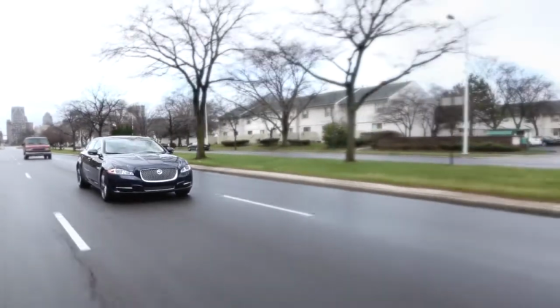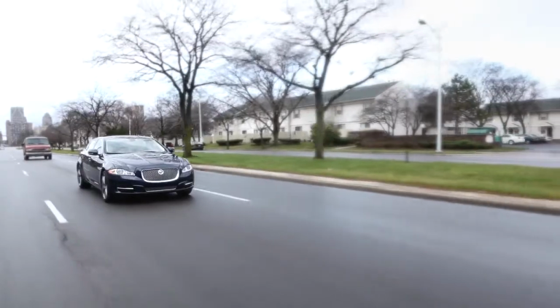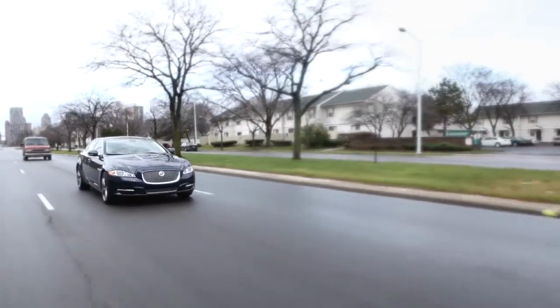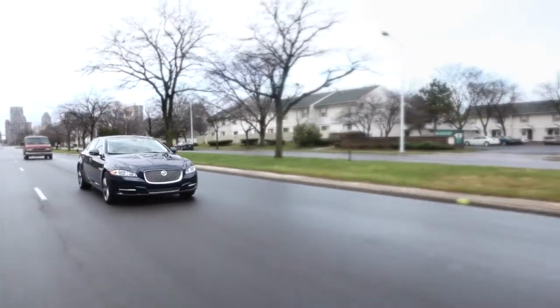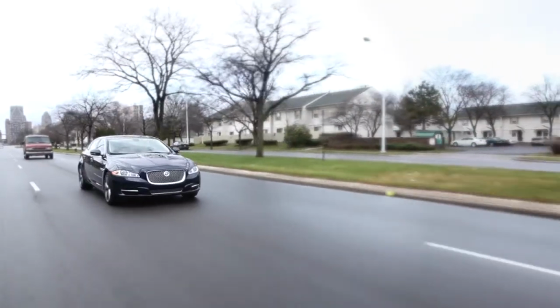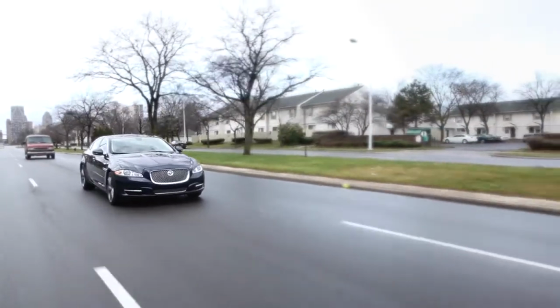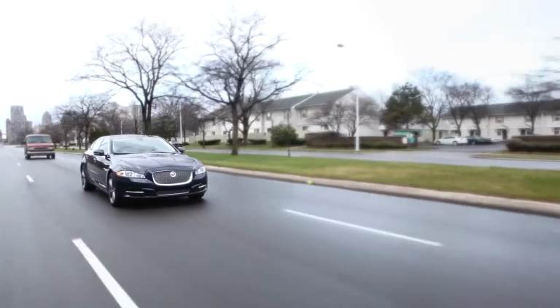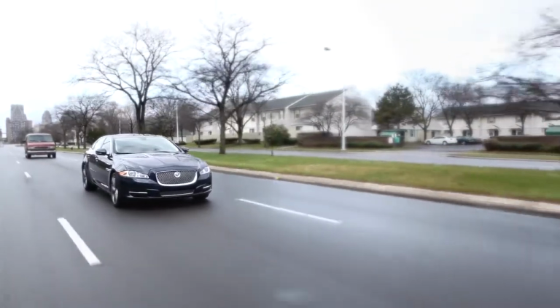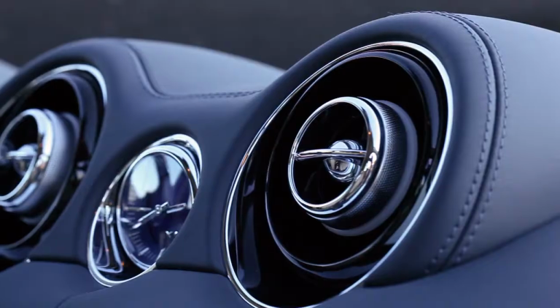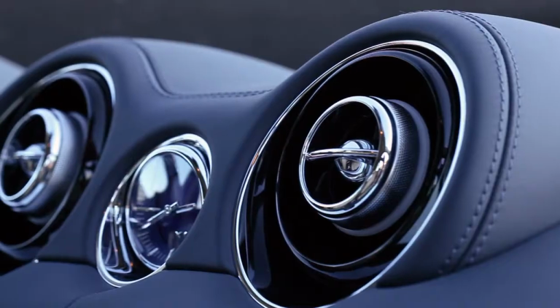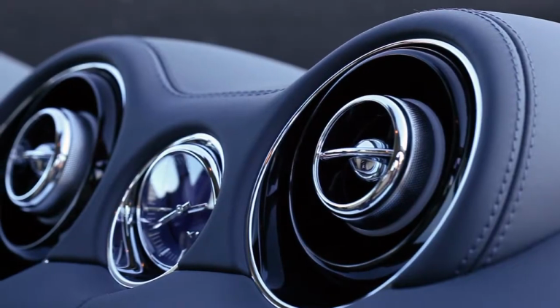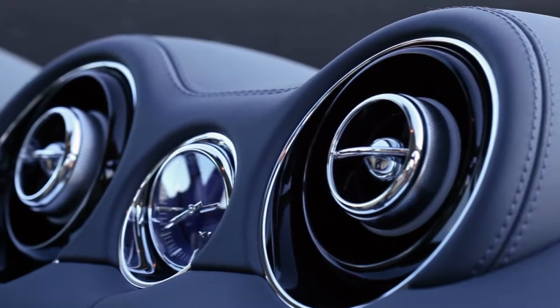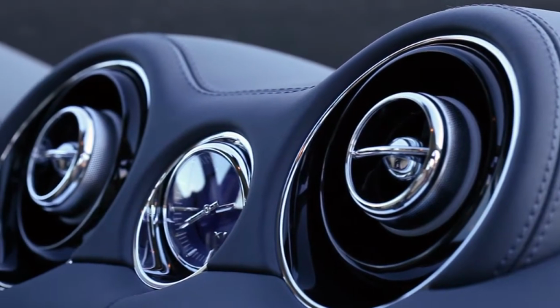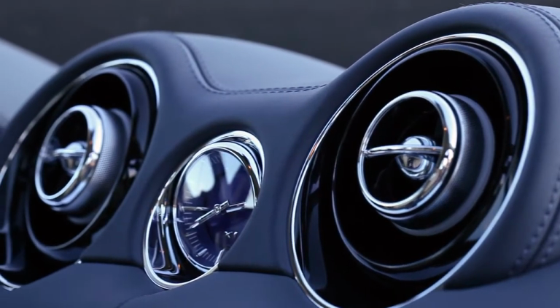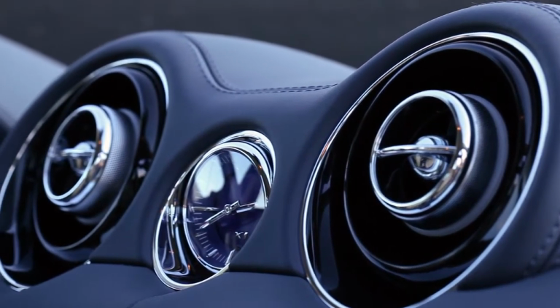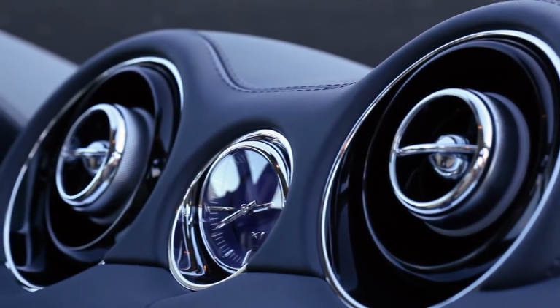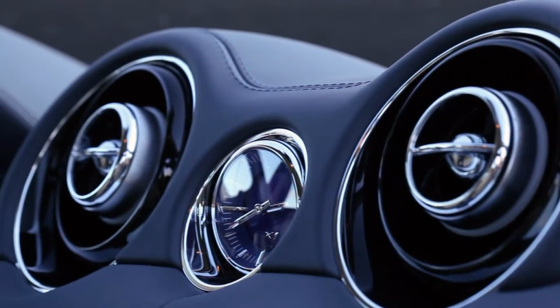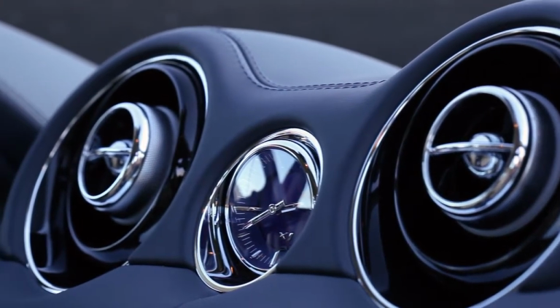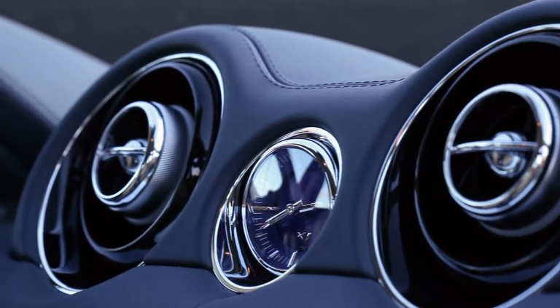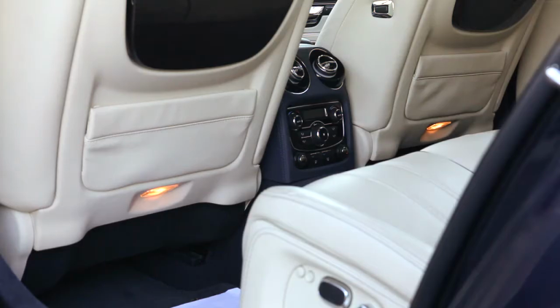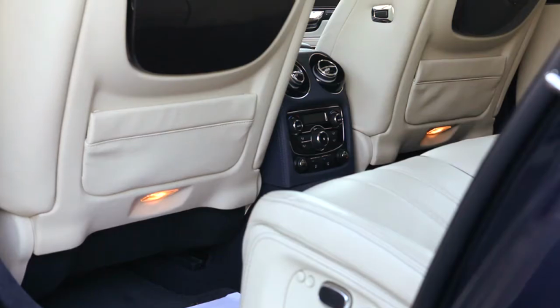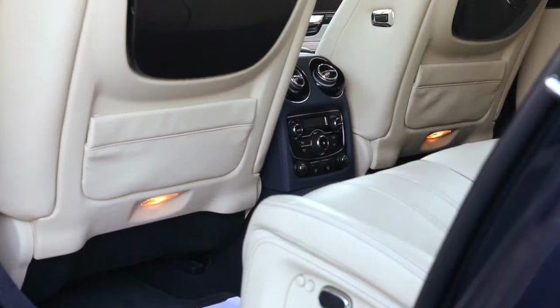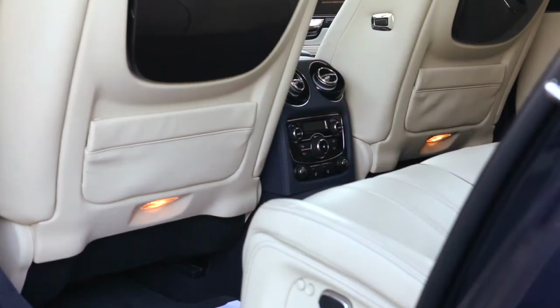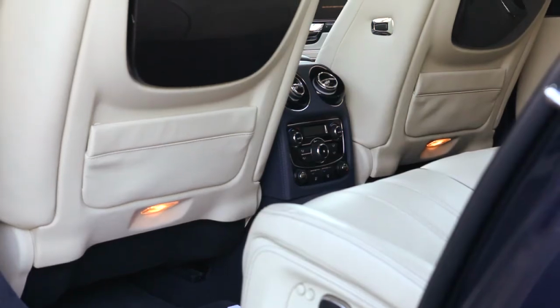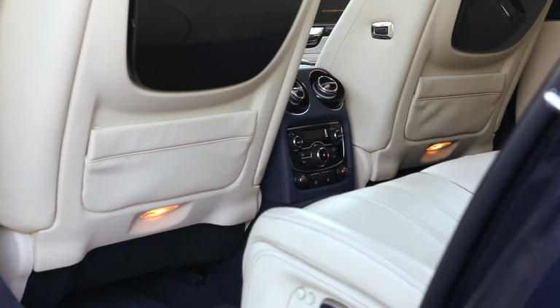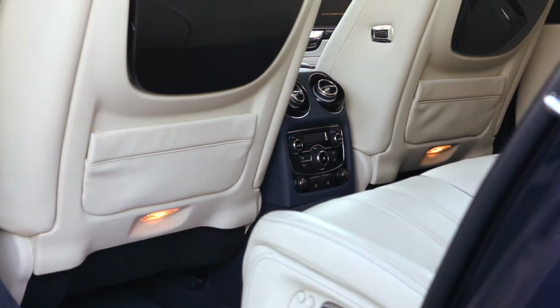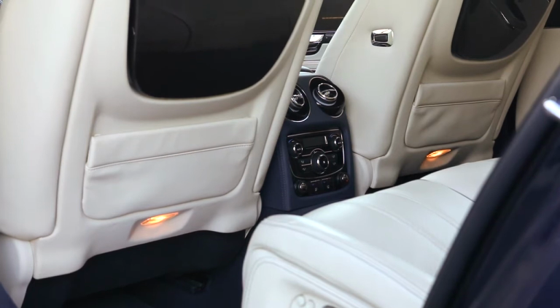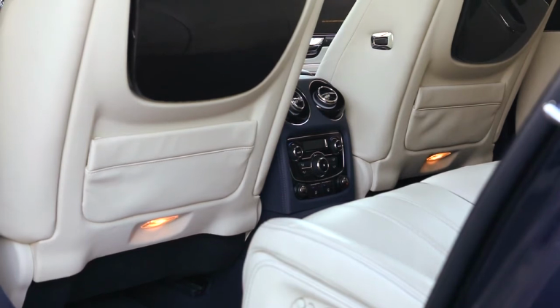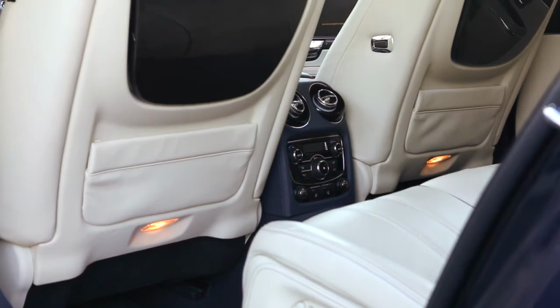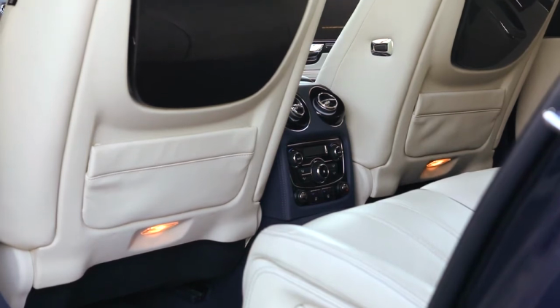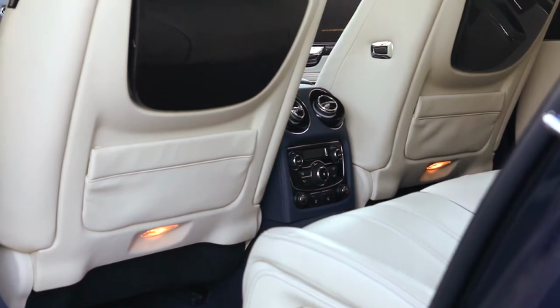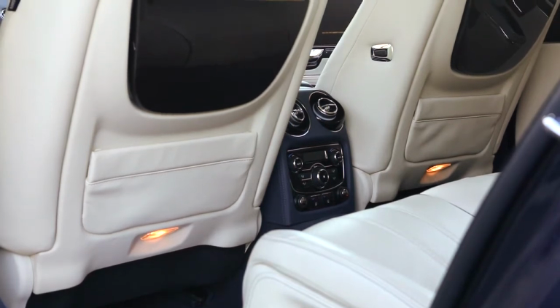handling, horsepower, and fit and finish on the inside, you'd be hard-pressed to find something that is nicer.